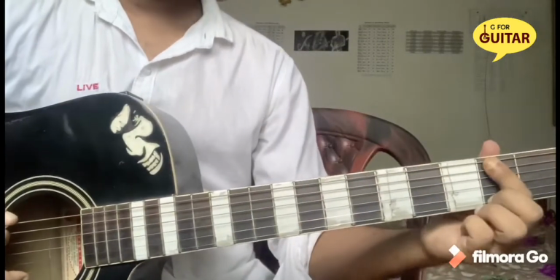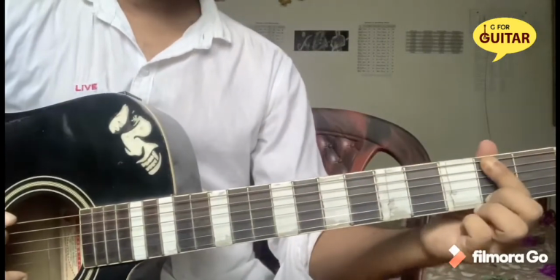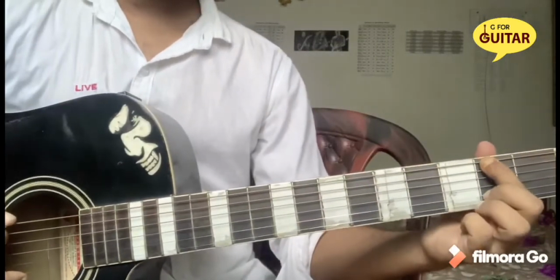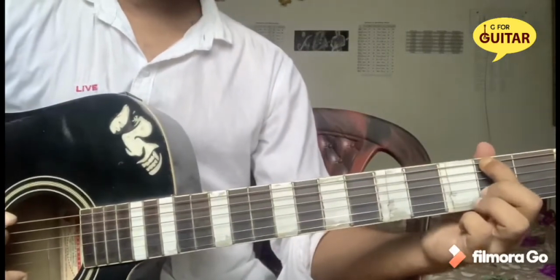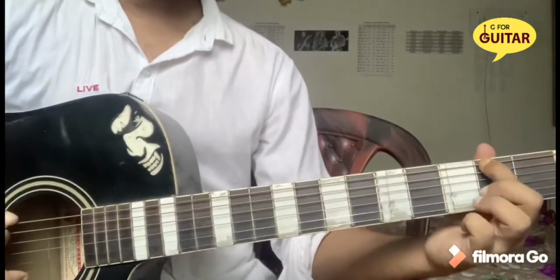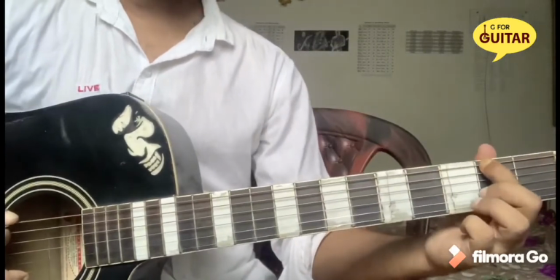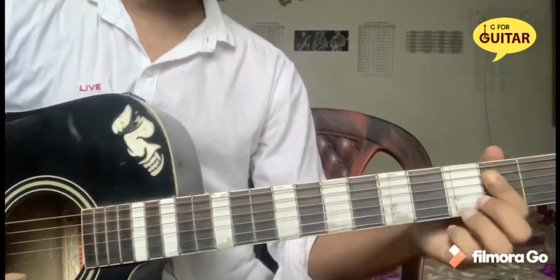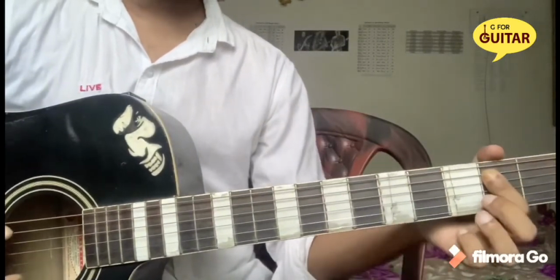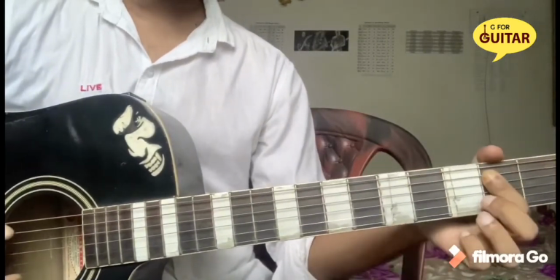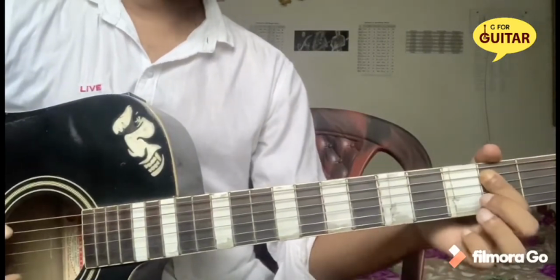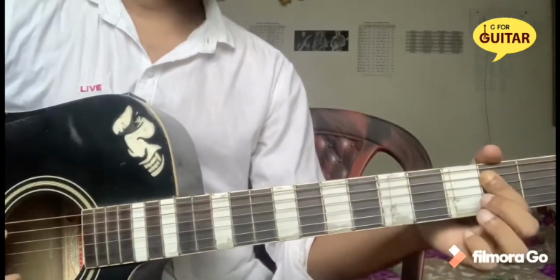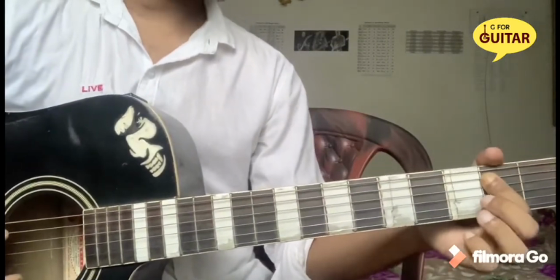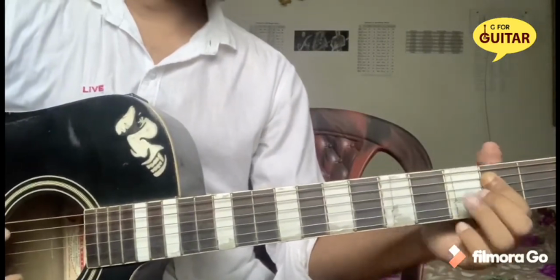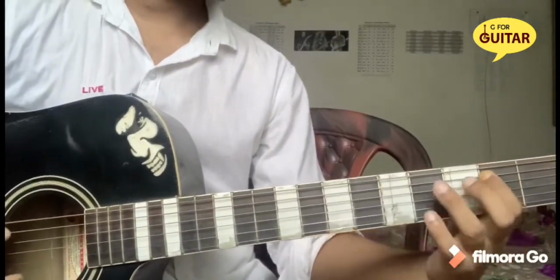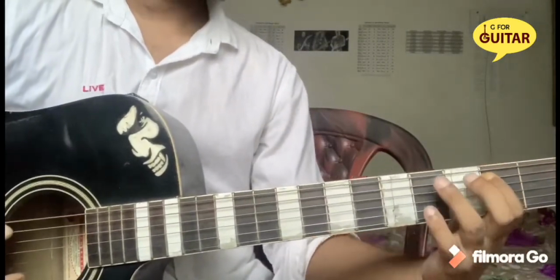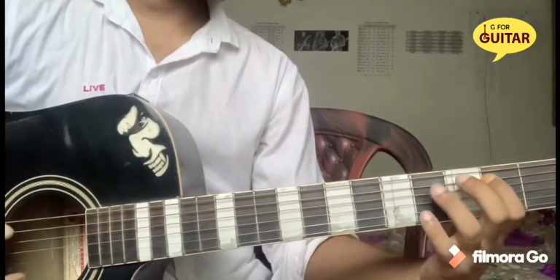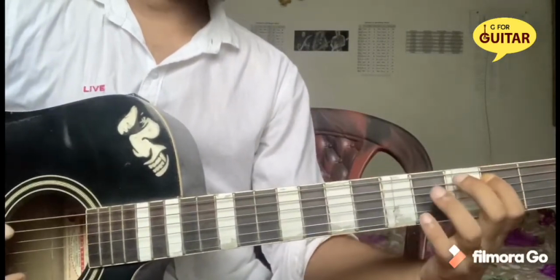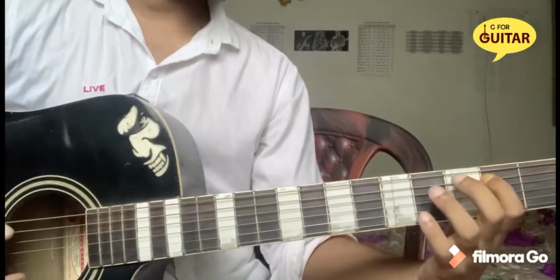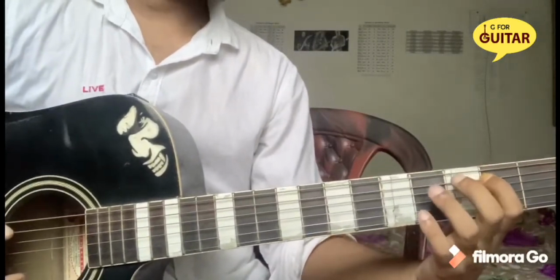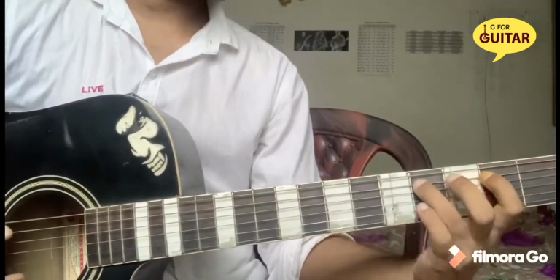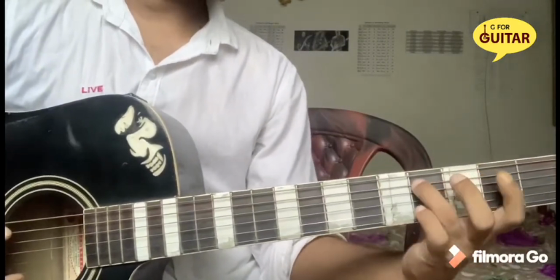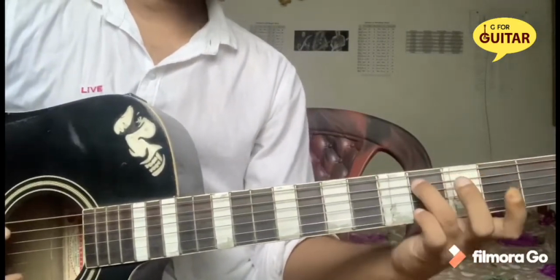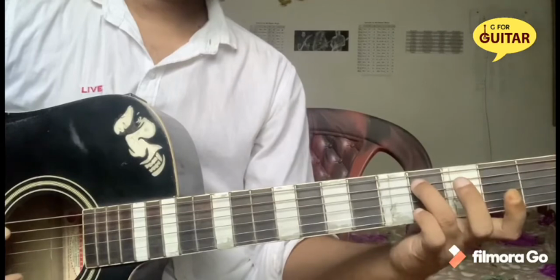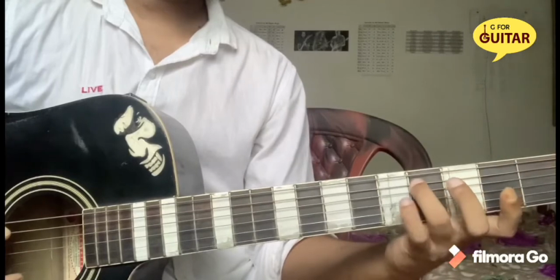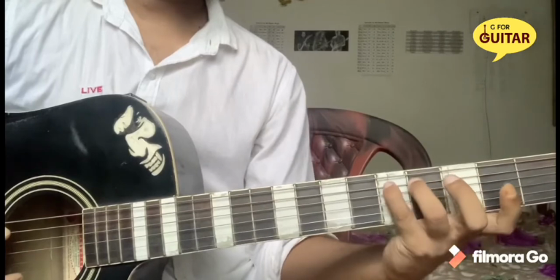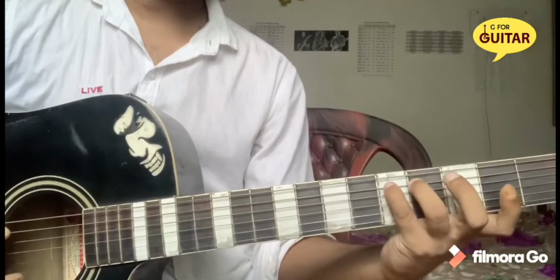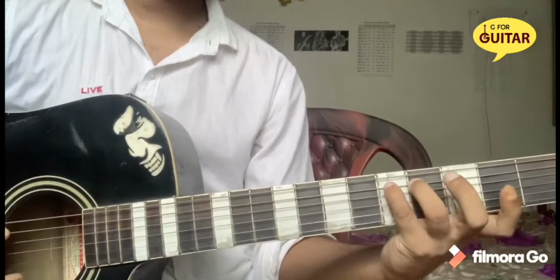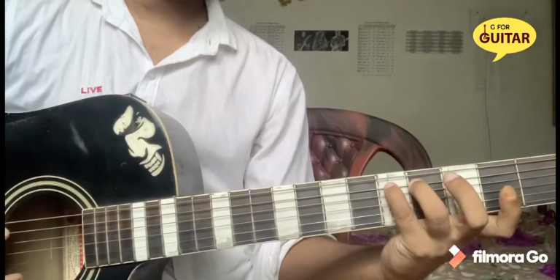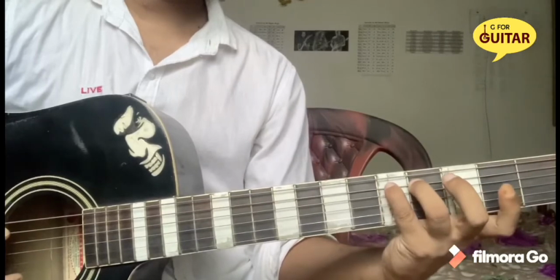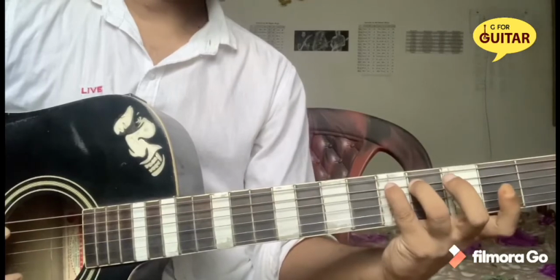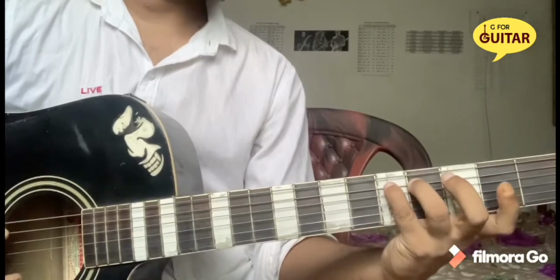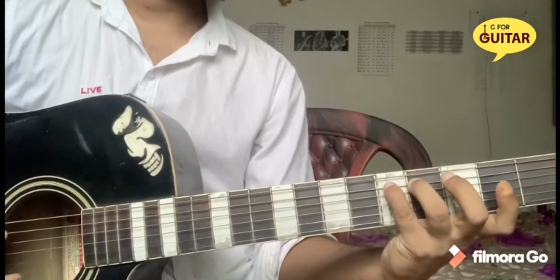6th string 2nd fret, 5th string 2nd fret, 4, 5, A string.